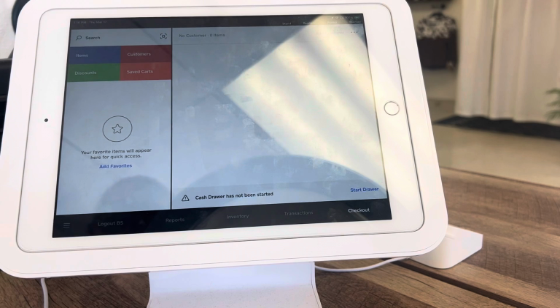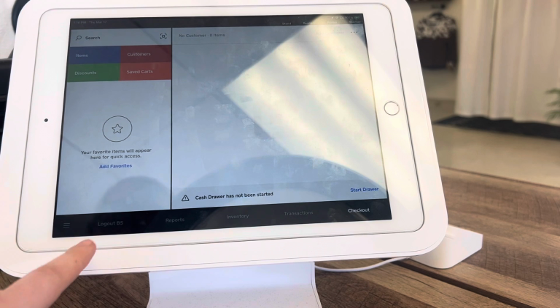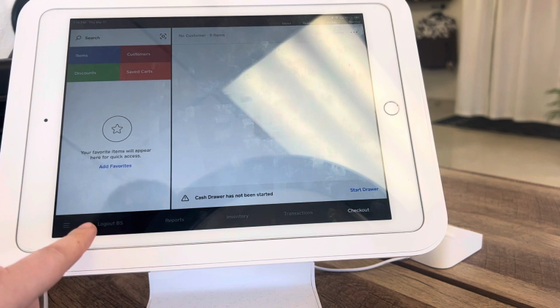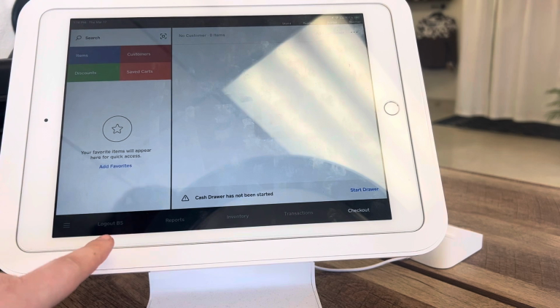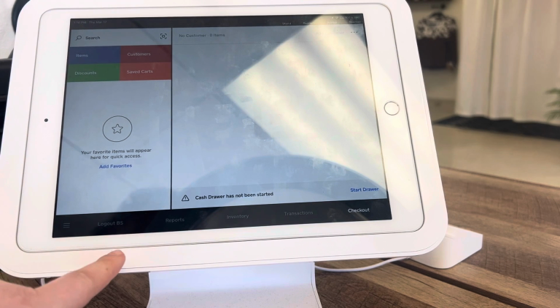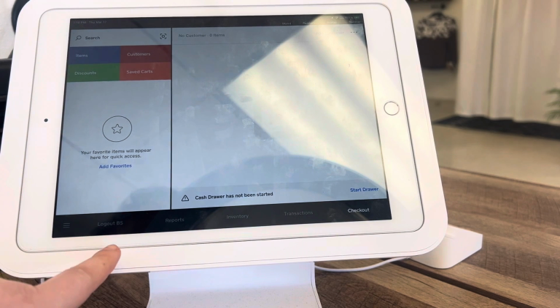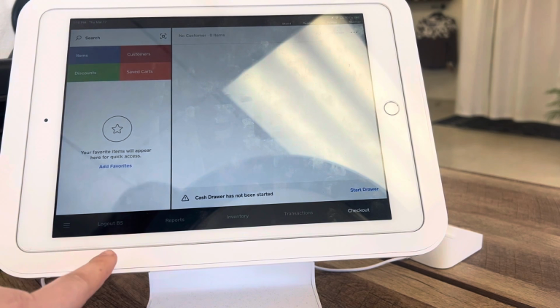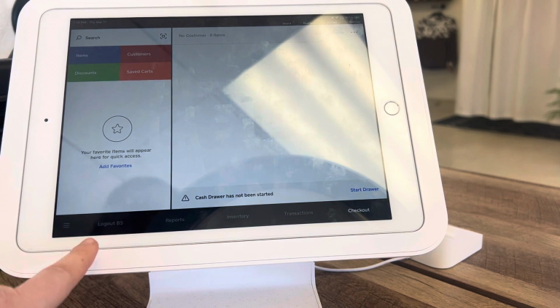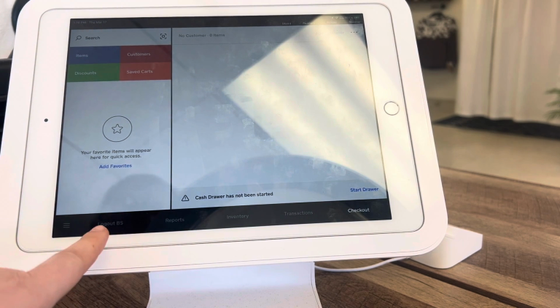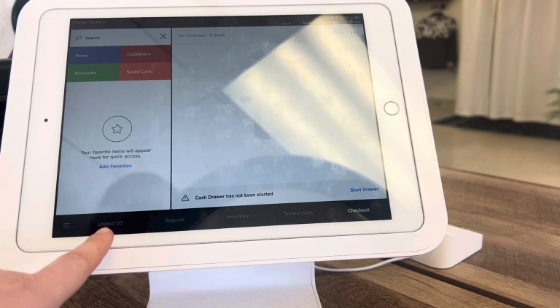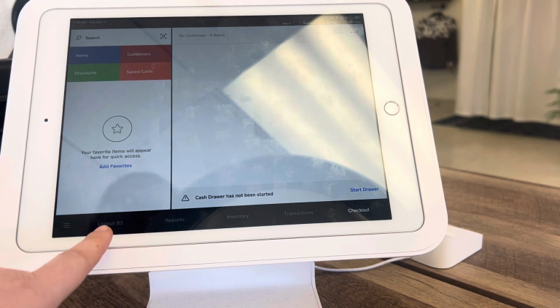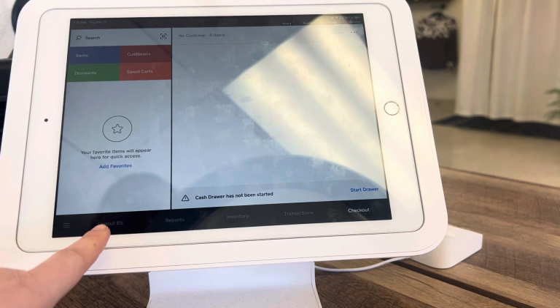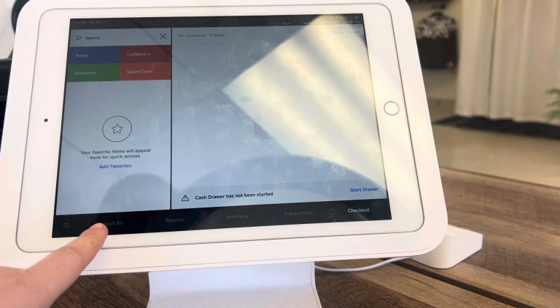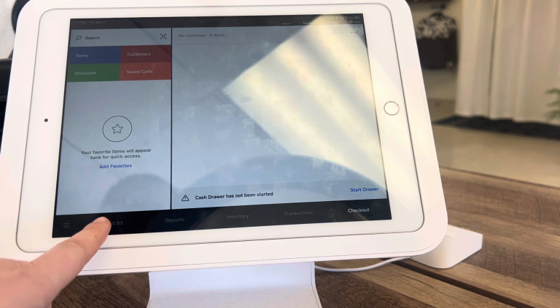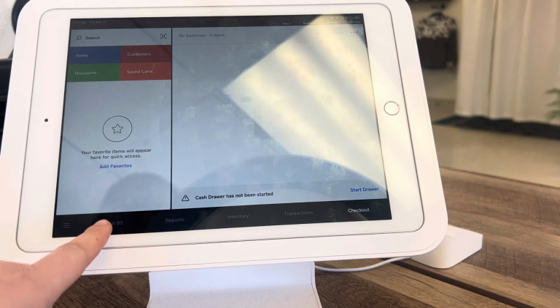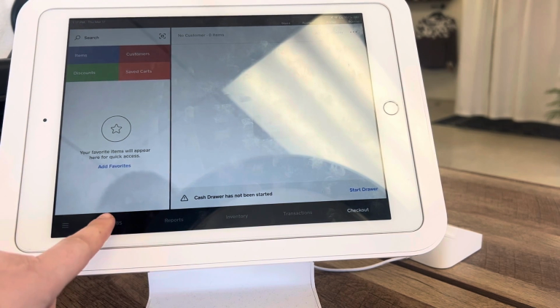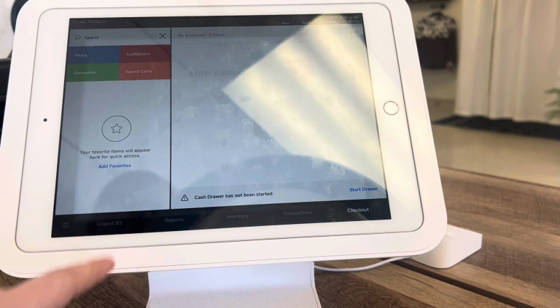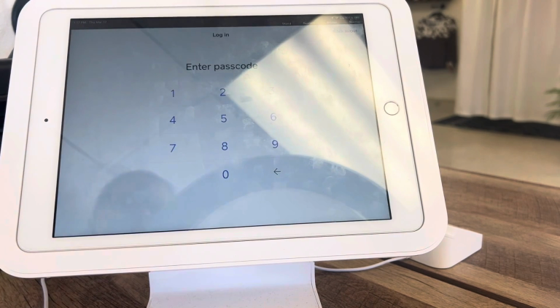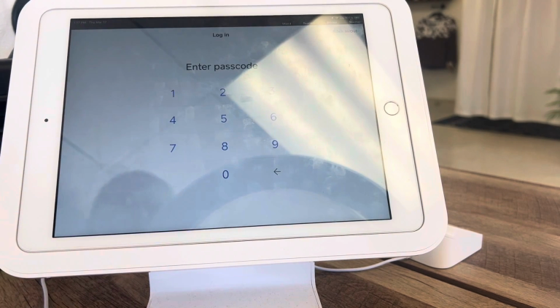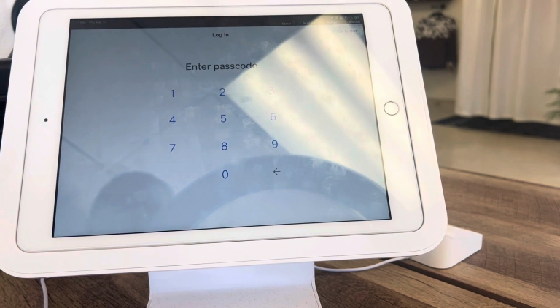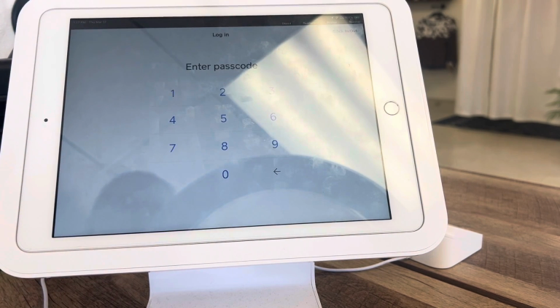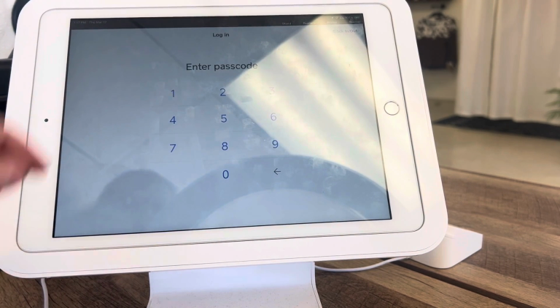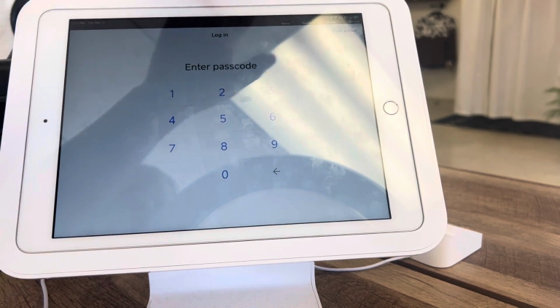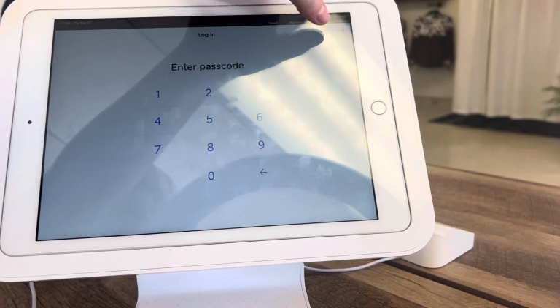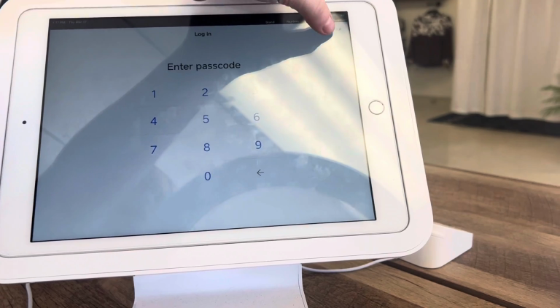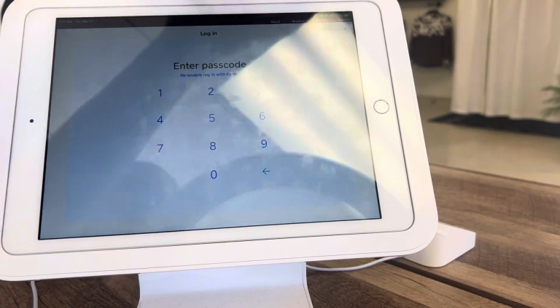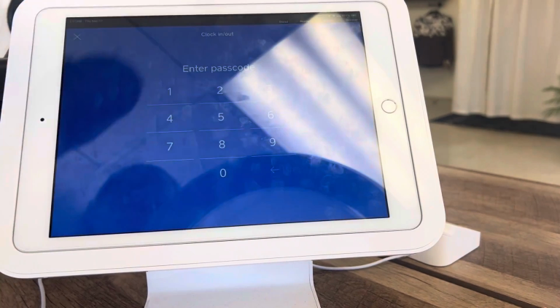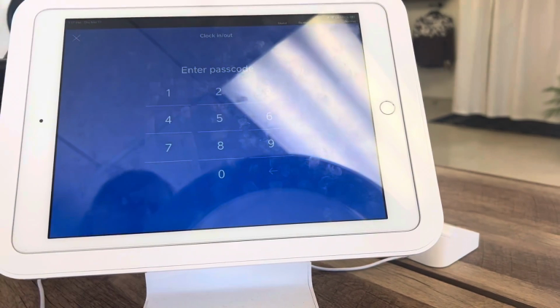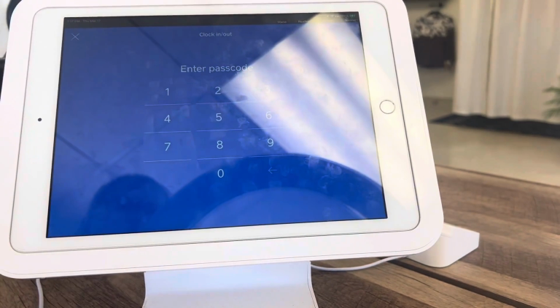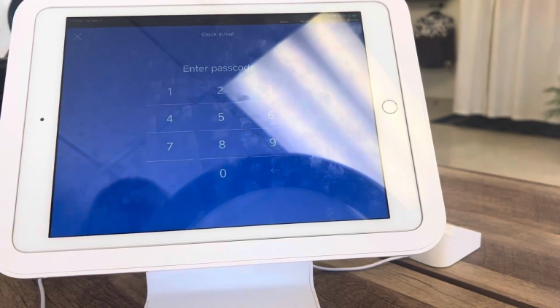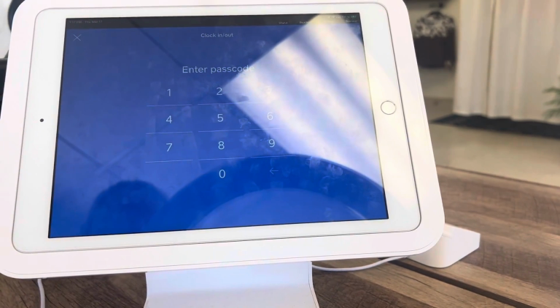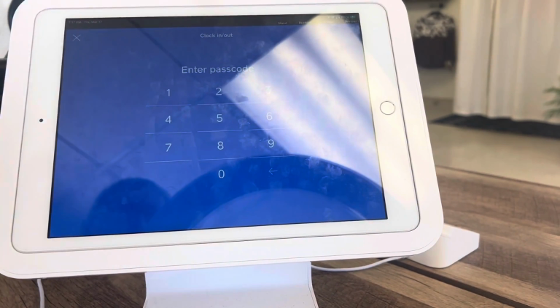It's gonna show me logged in here. If someone already is logged in, you're gonna go ahead and push that button and then you can just clock in and out there.